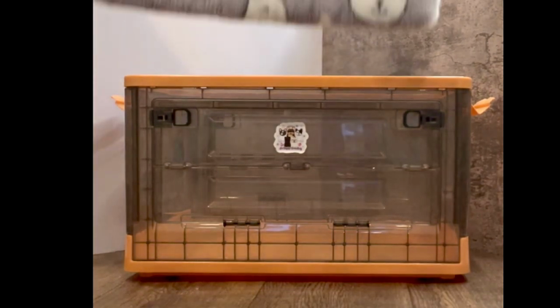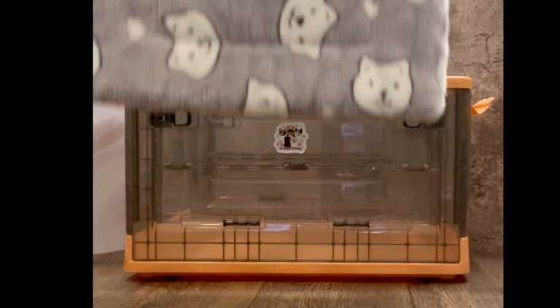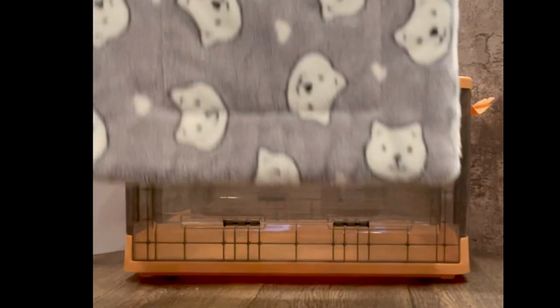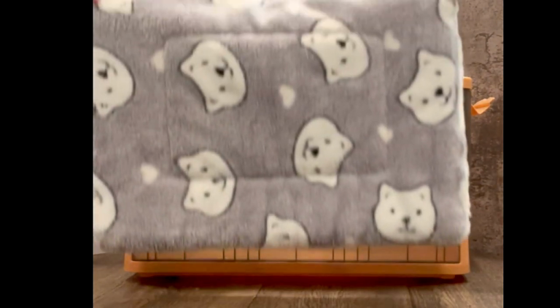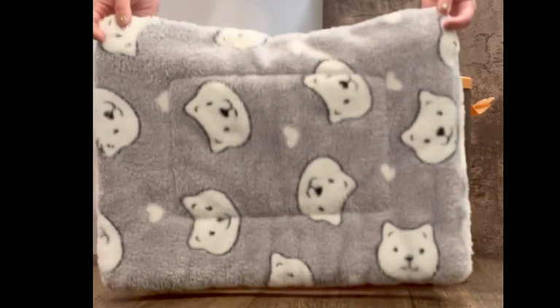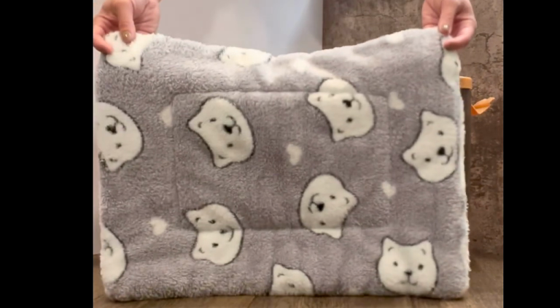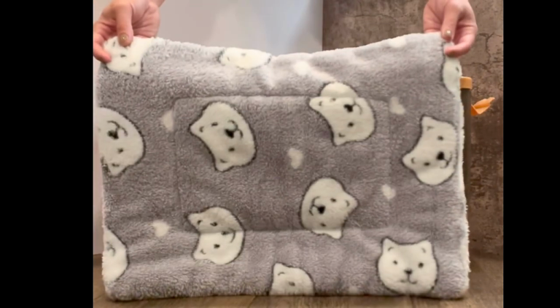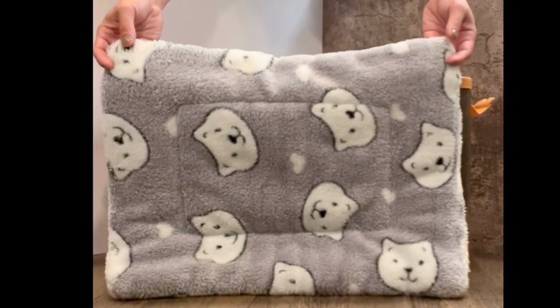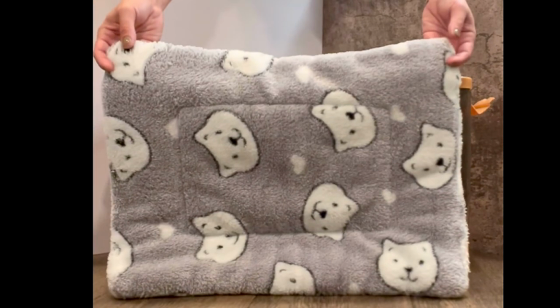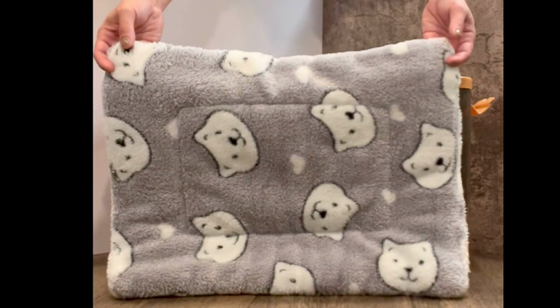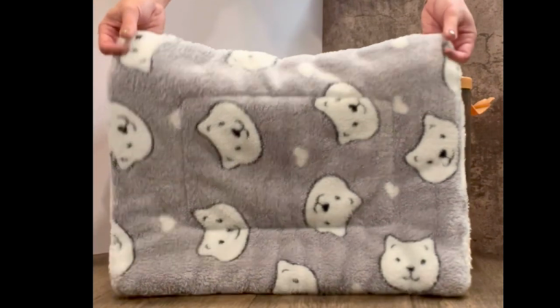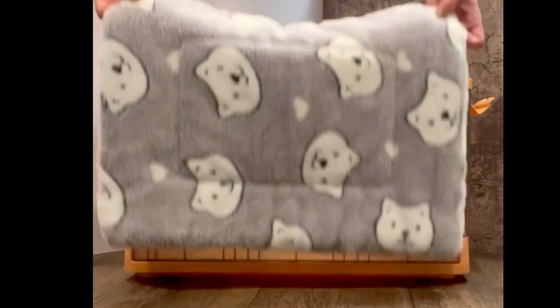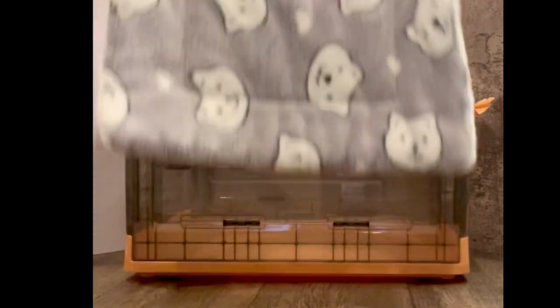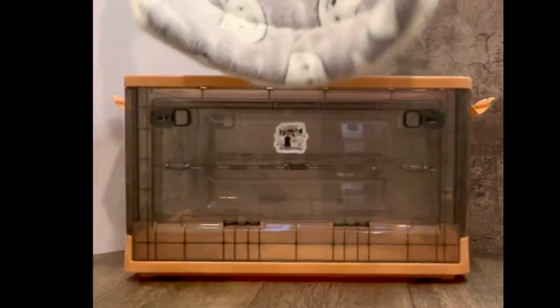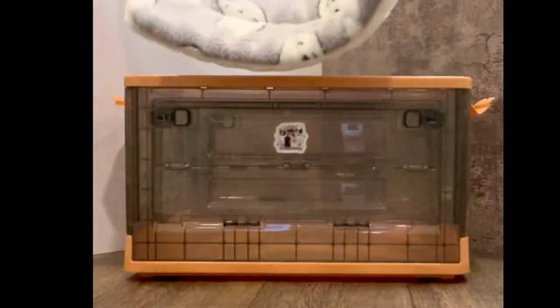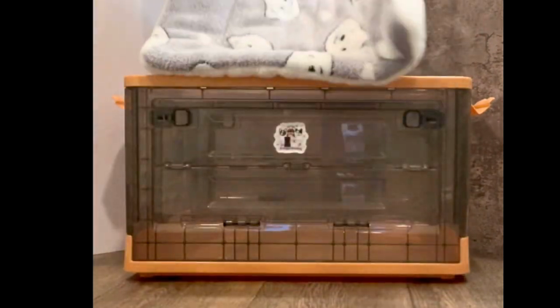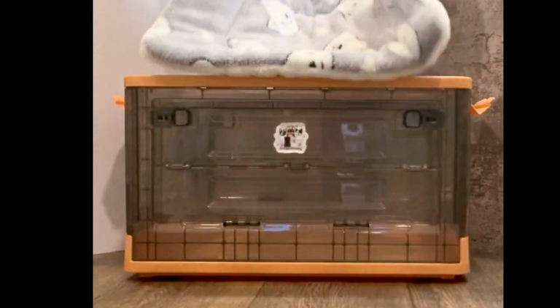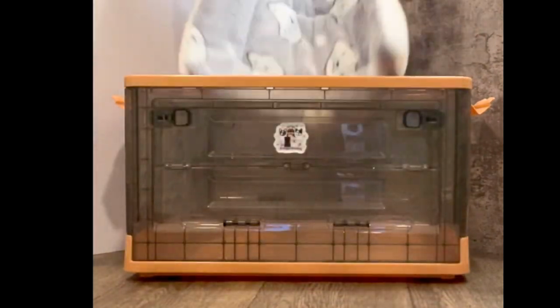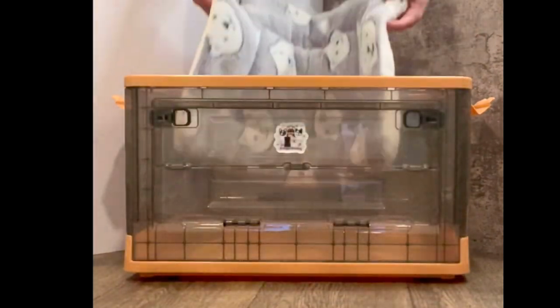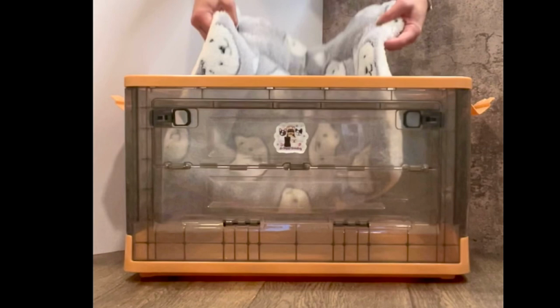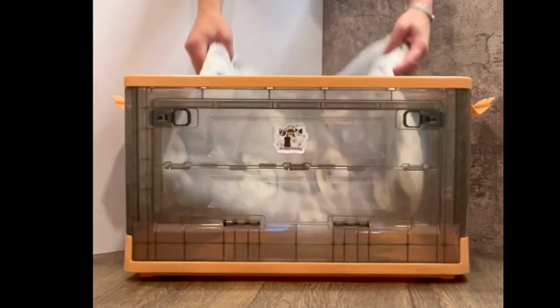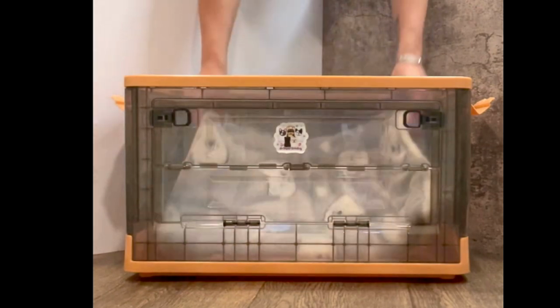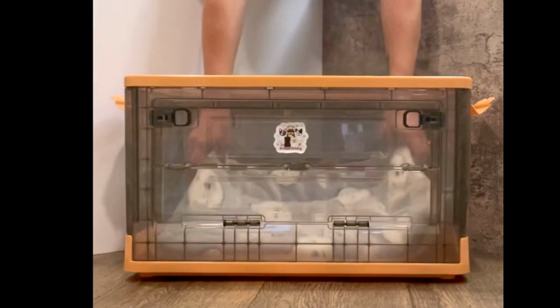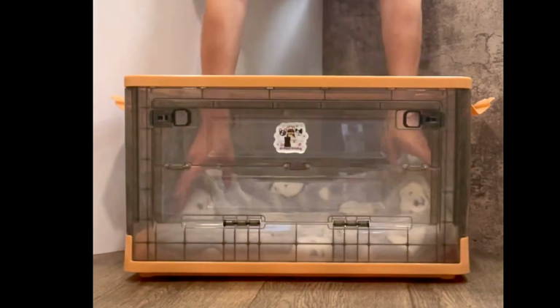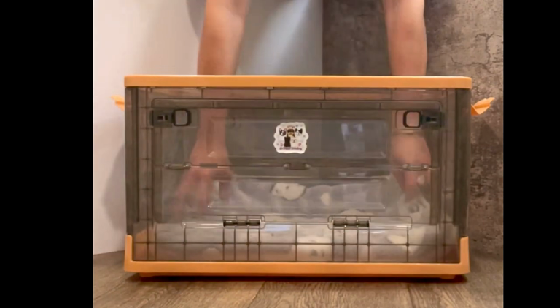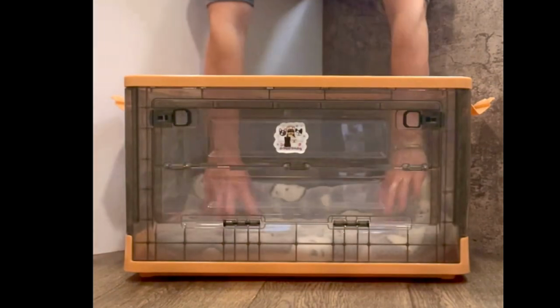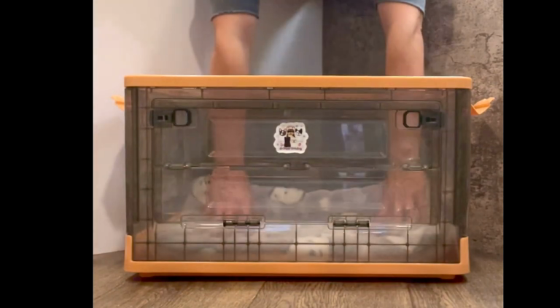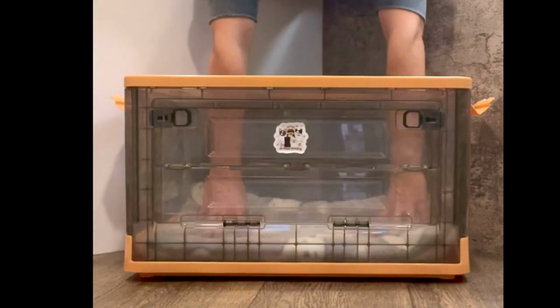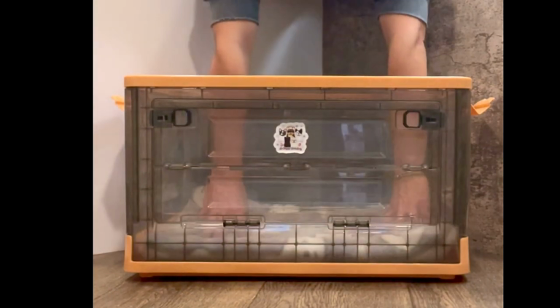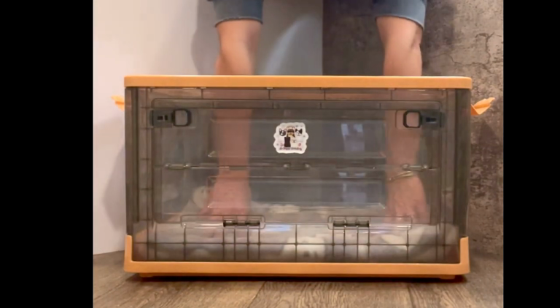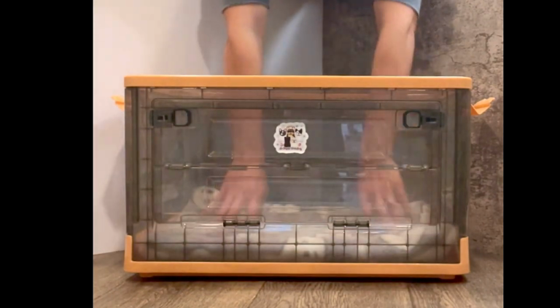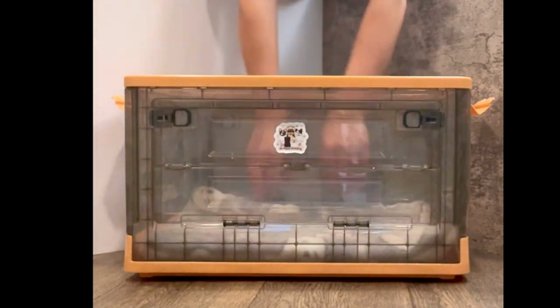Next, grab your pet bed and place it inside of the box. Now it's time to add the lamp.